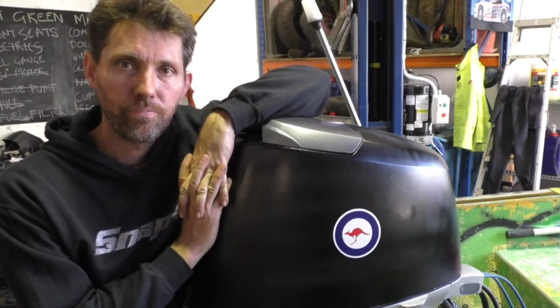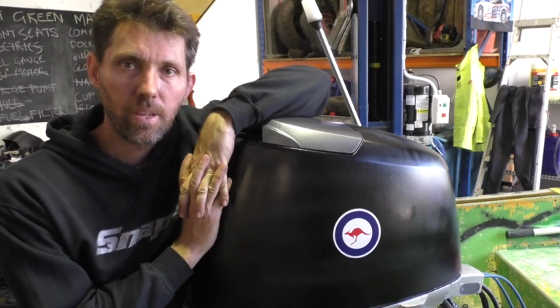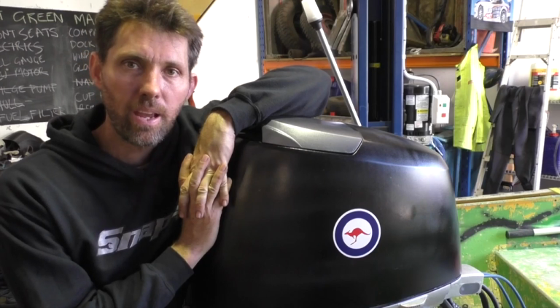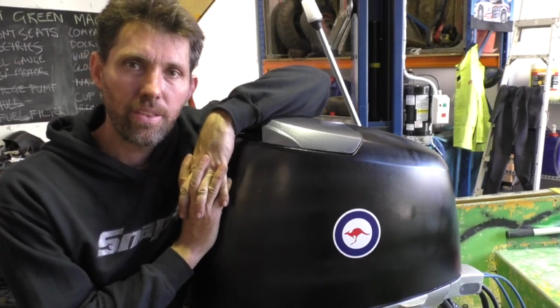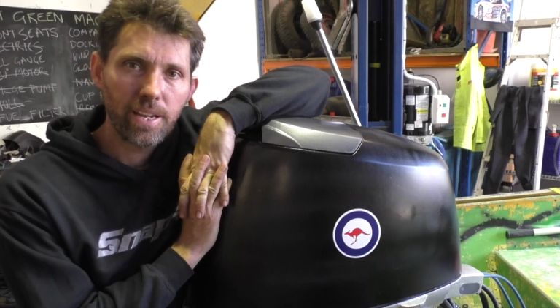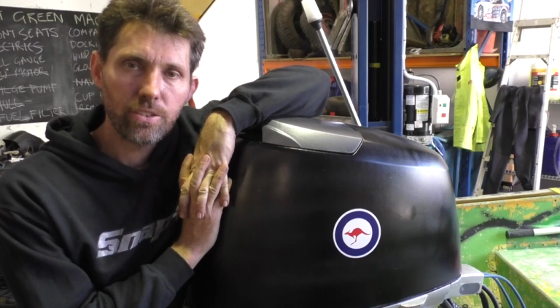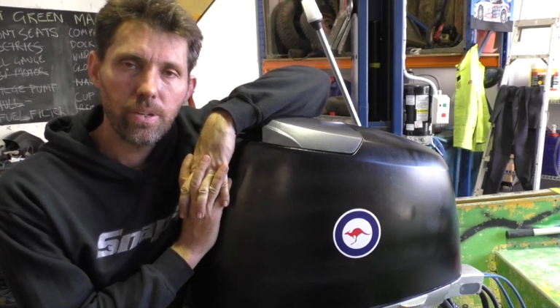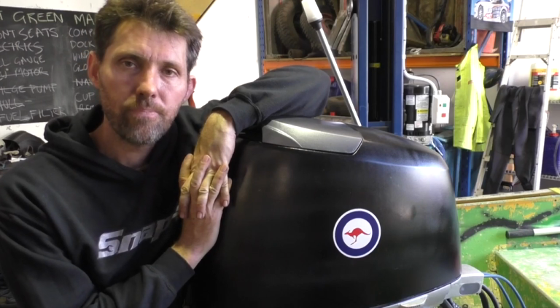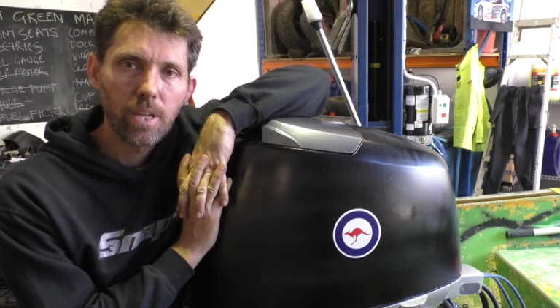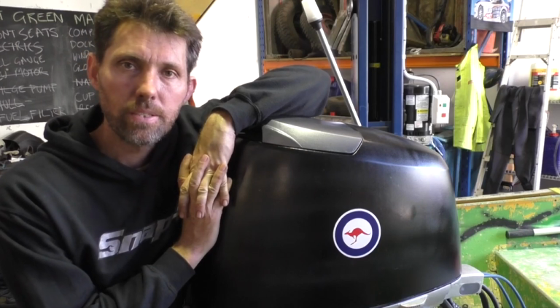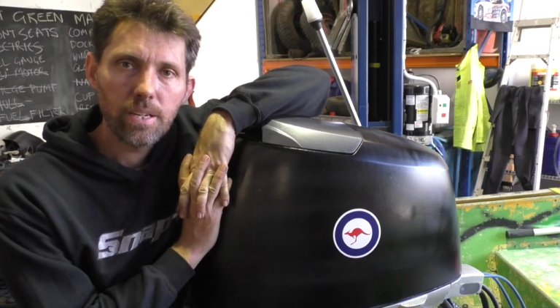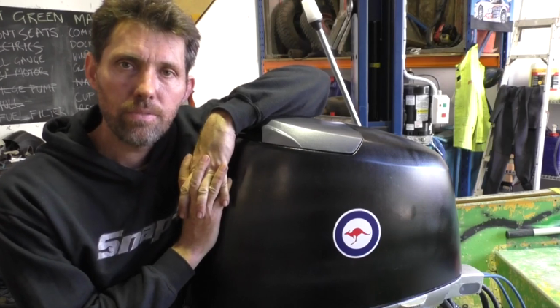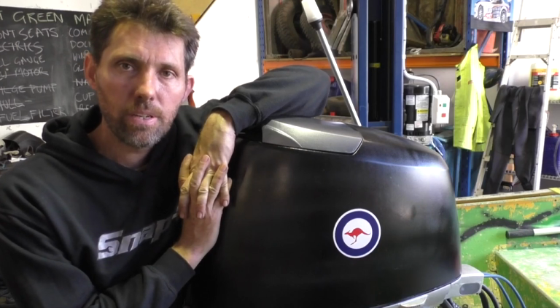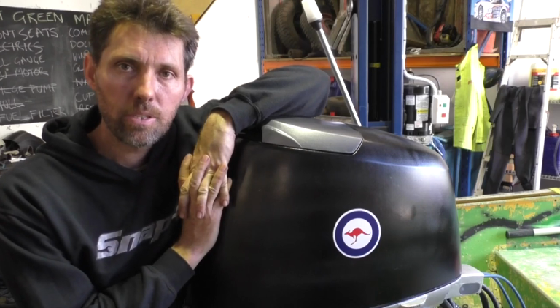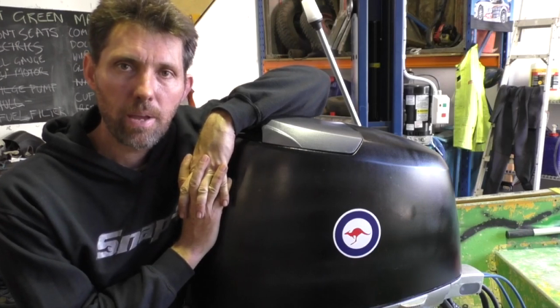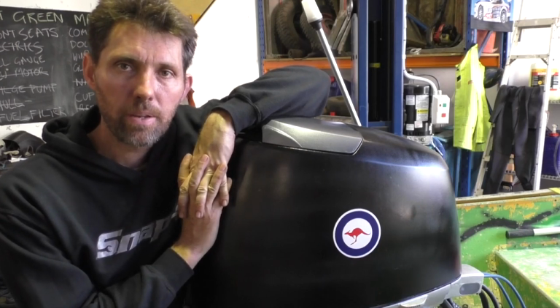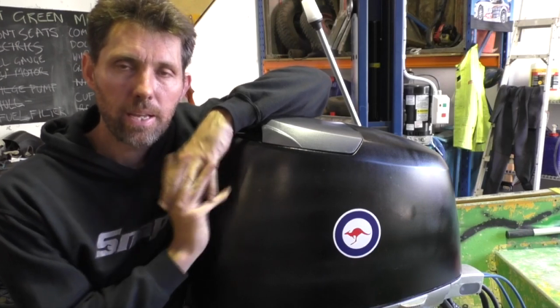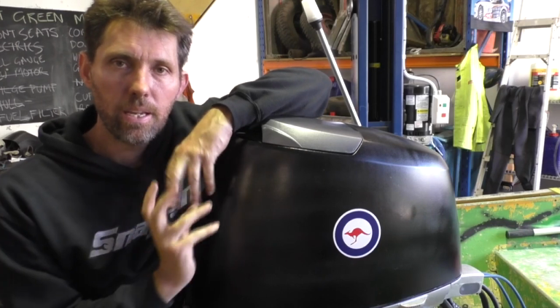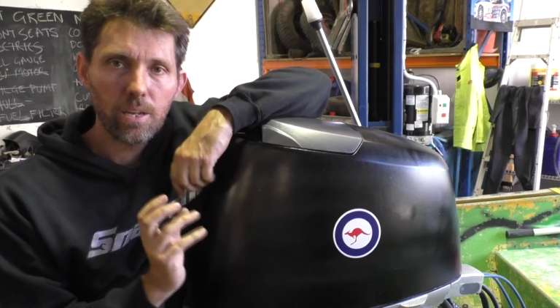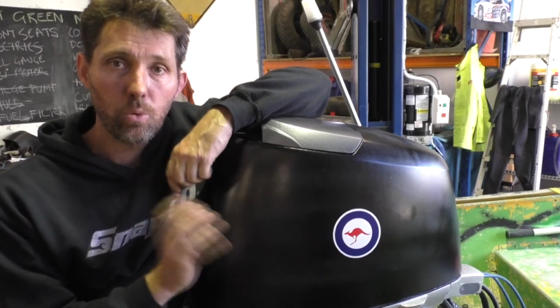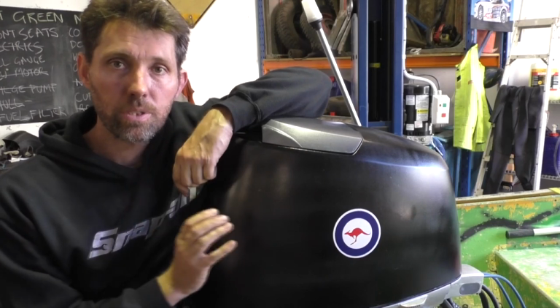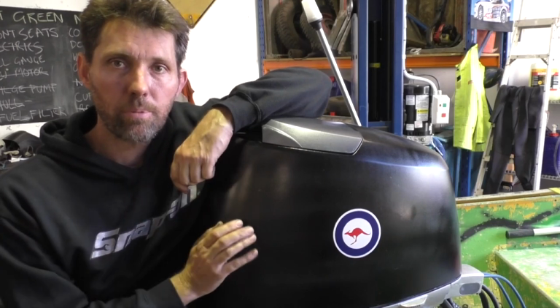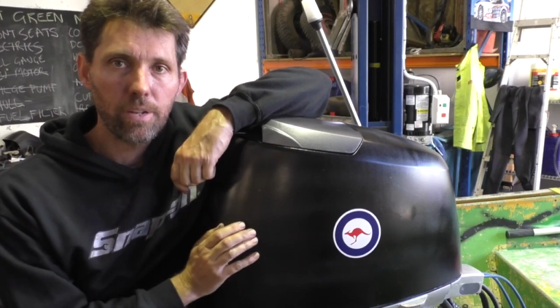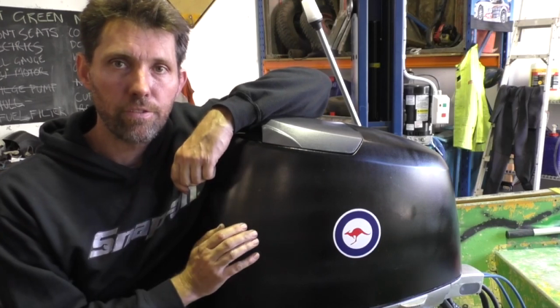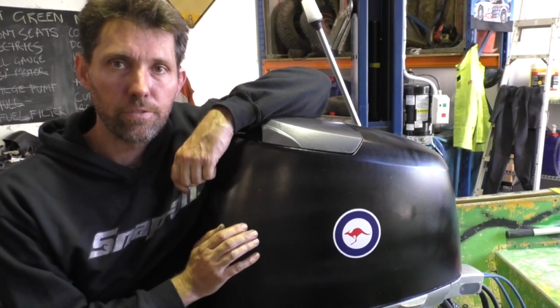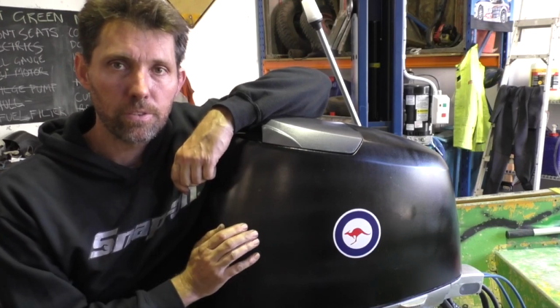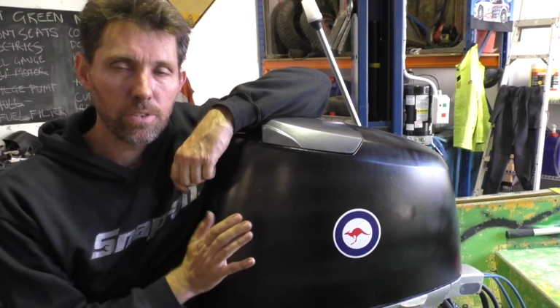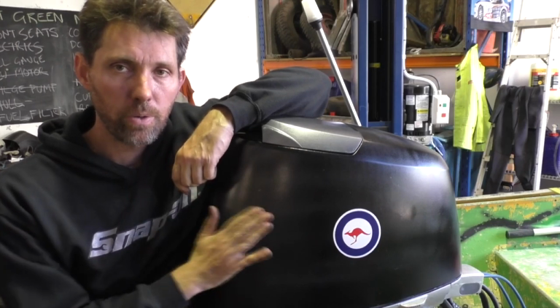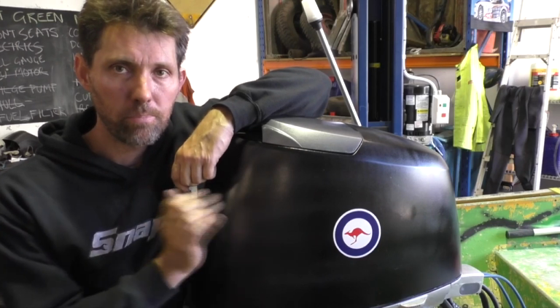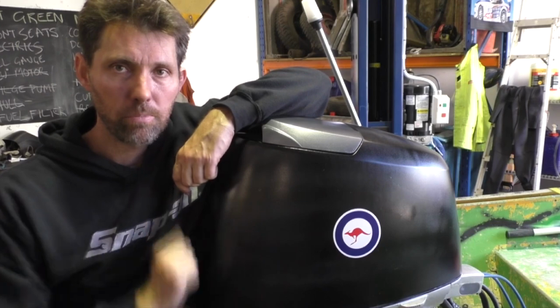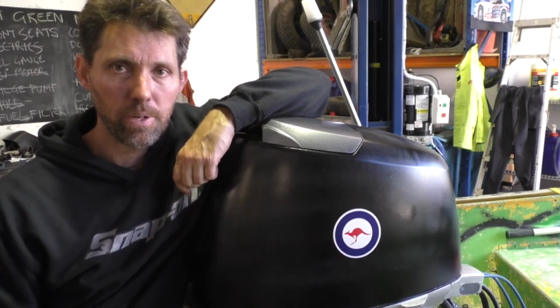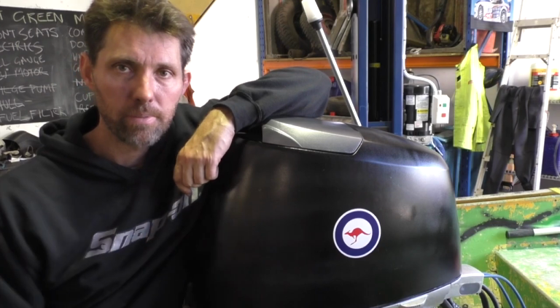Hey there, Dengar Stu here. Today's video is about adding a water-separating fuel filter to an outboard motor.